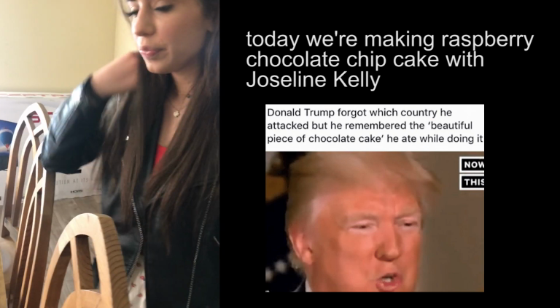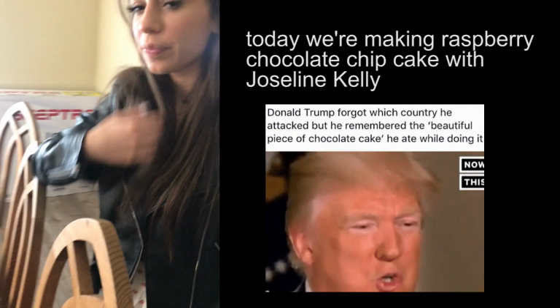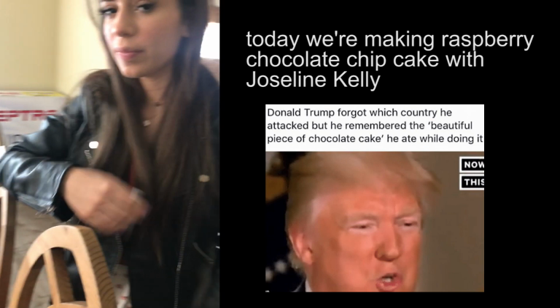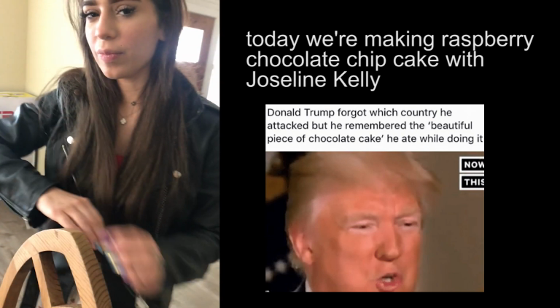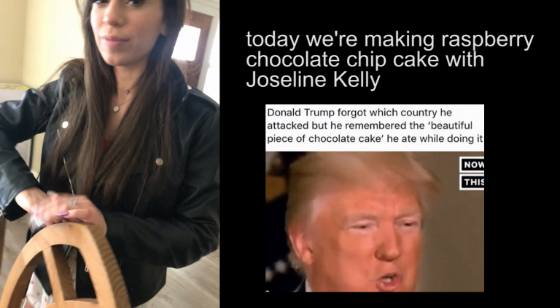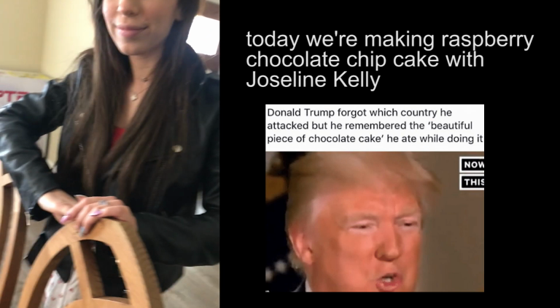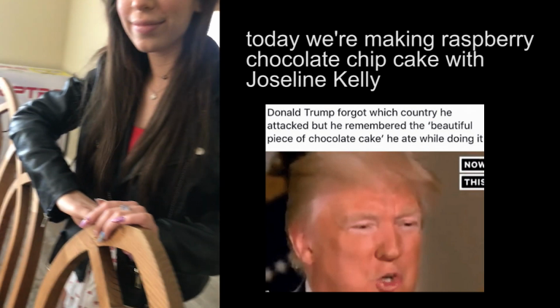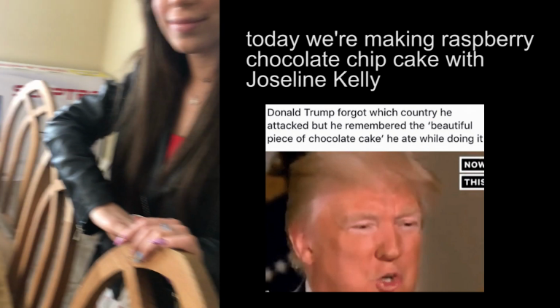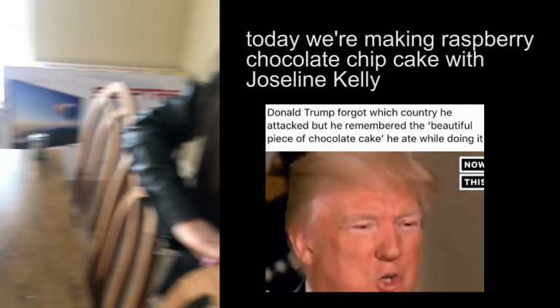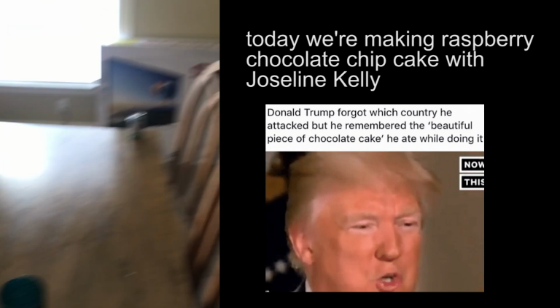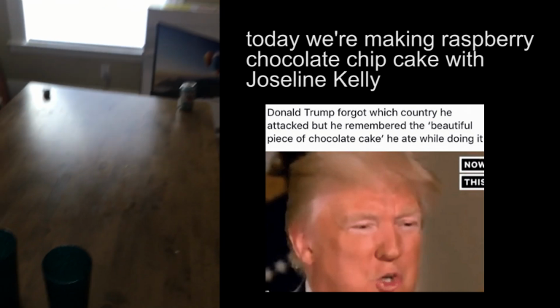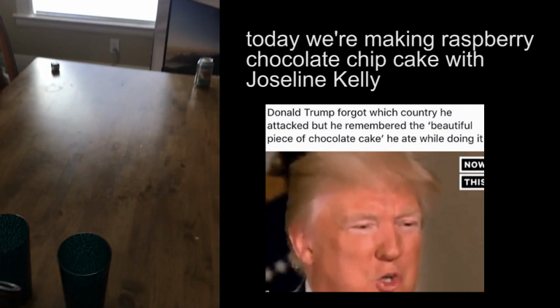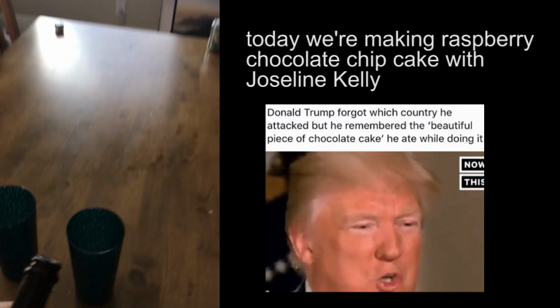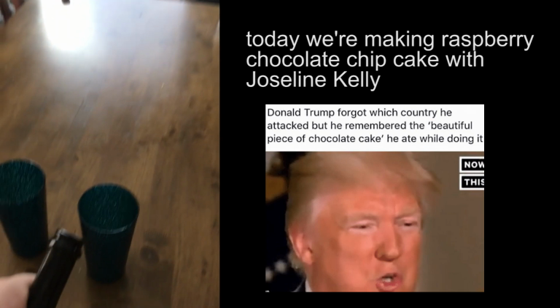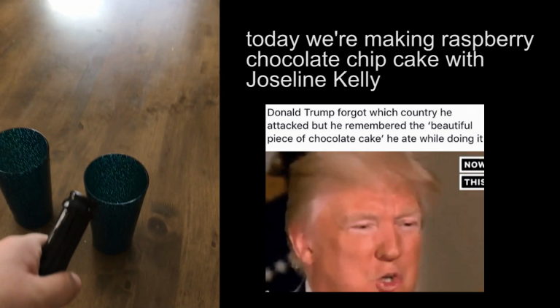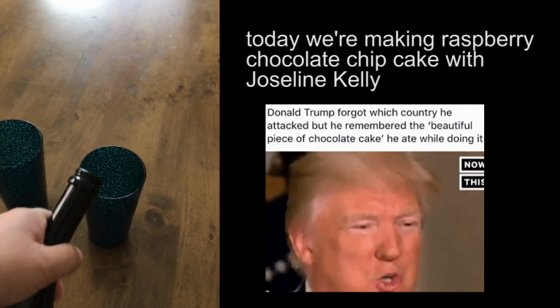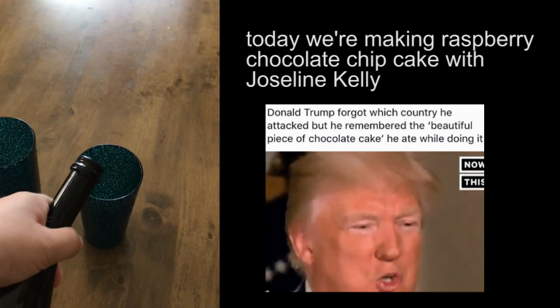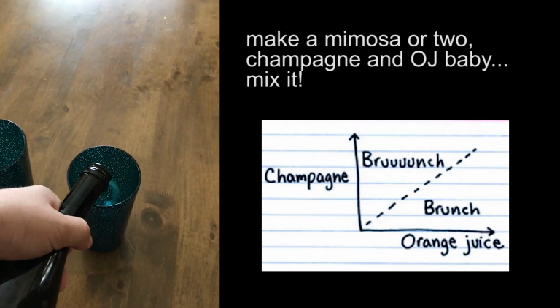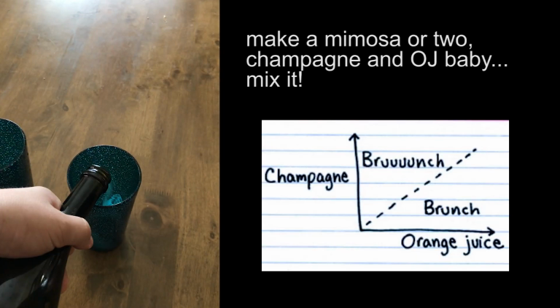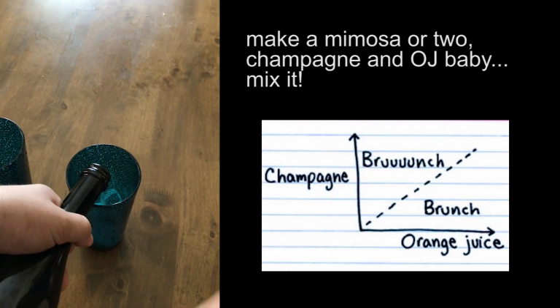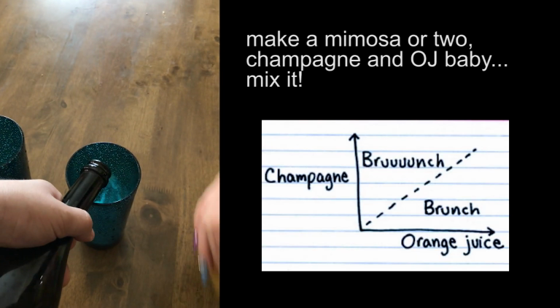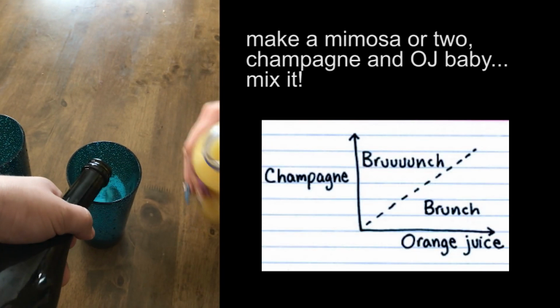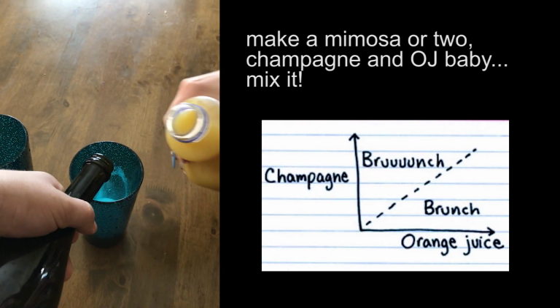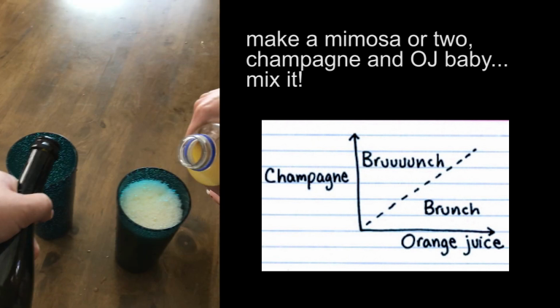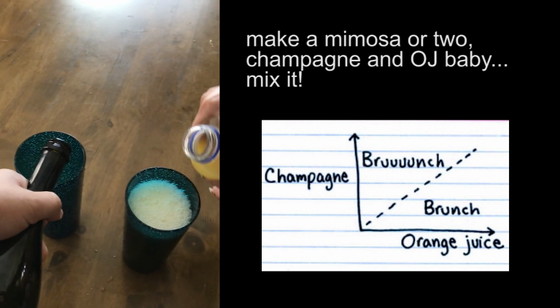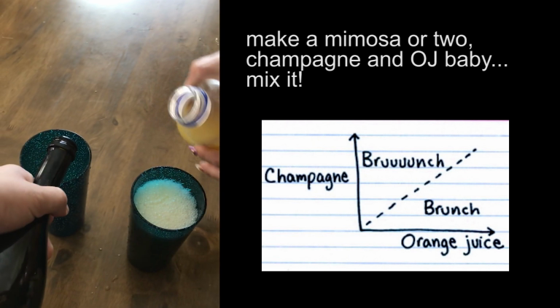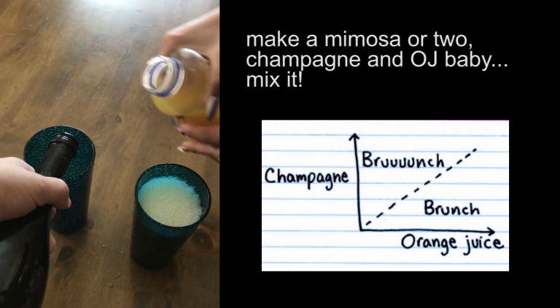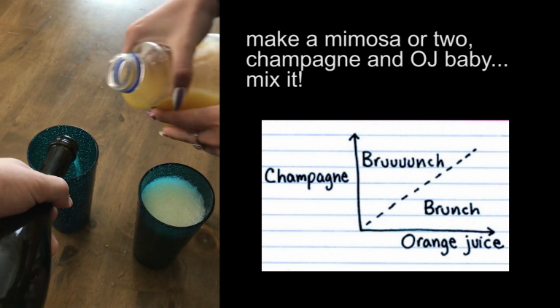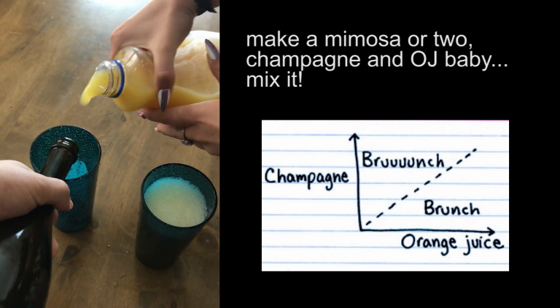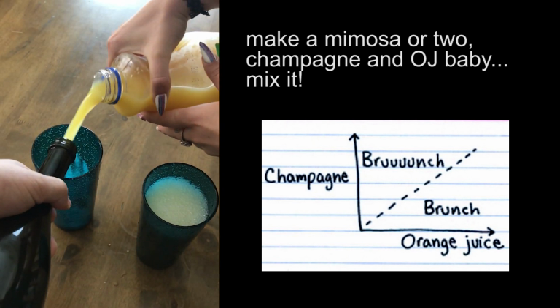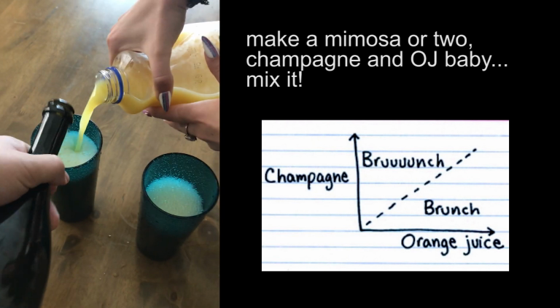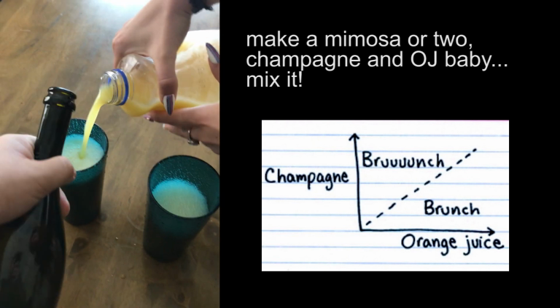Step one, you gotta get as relaxed as possible when you're making chocolate cake. Make like a mimosa. Make another one. Amazing.